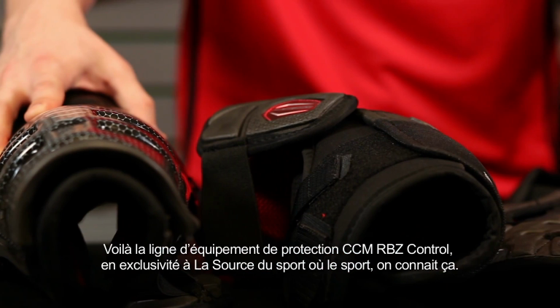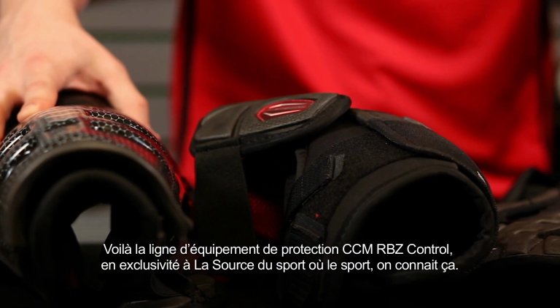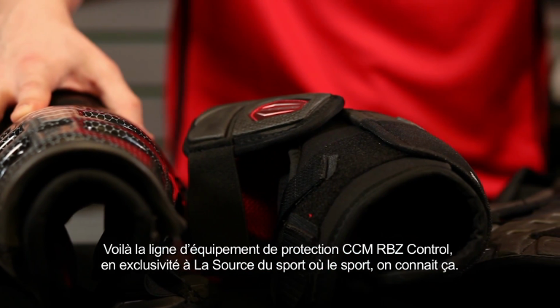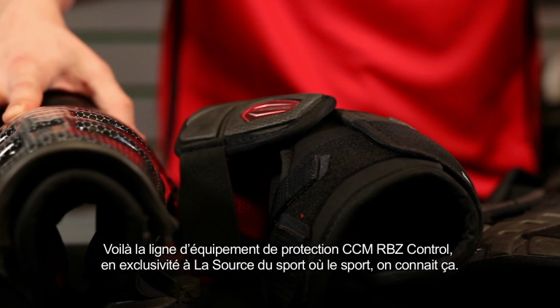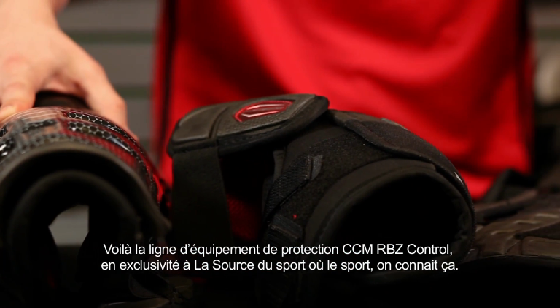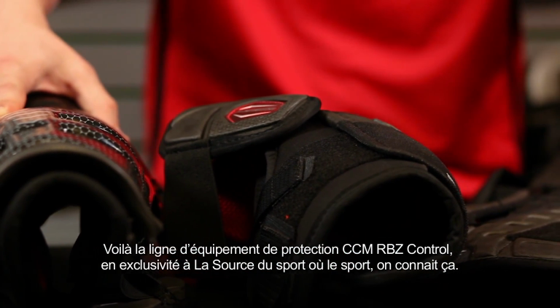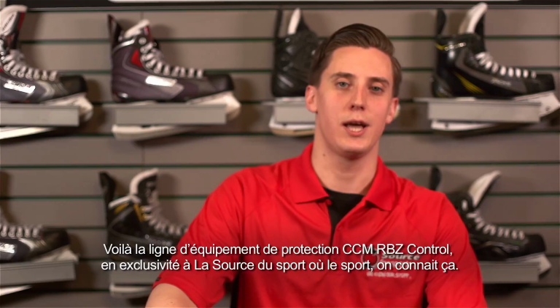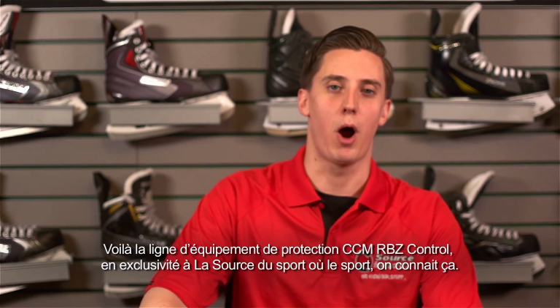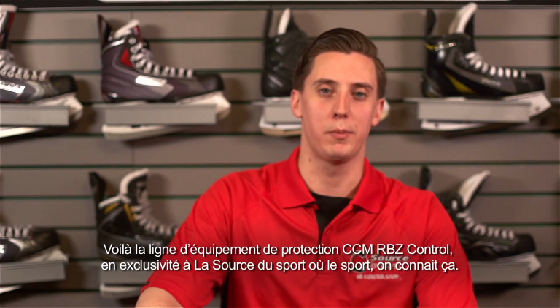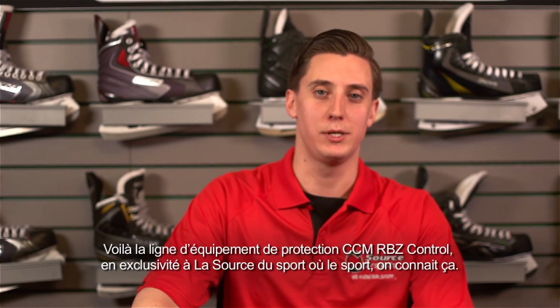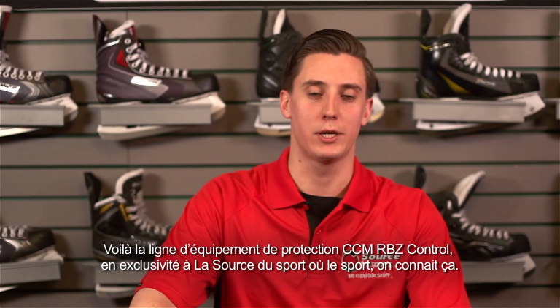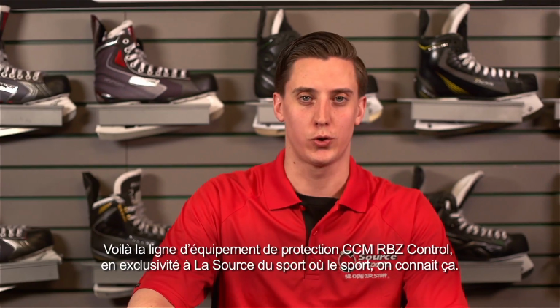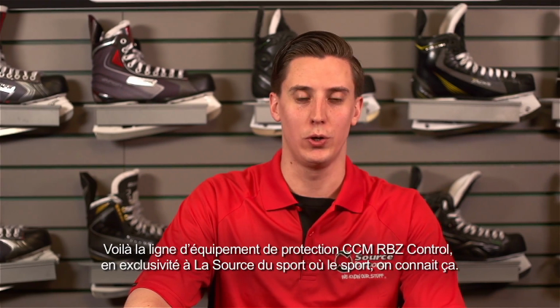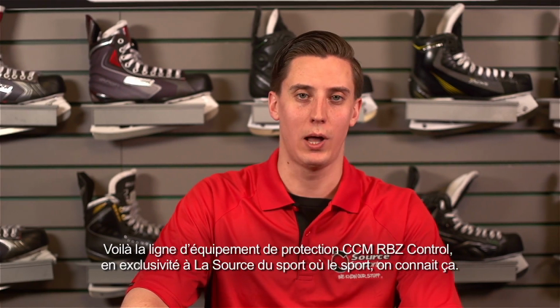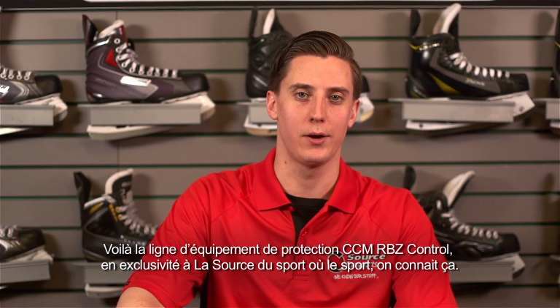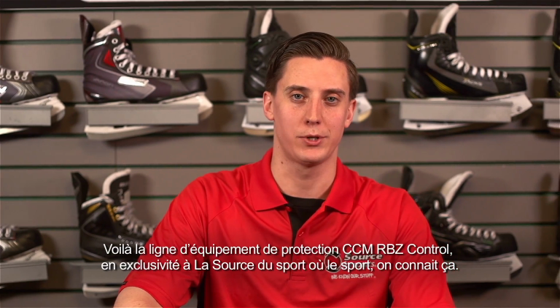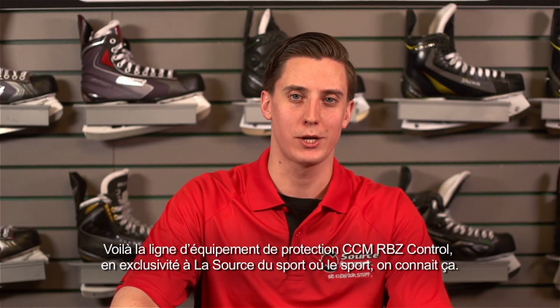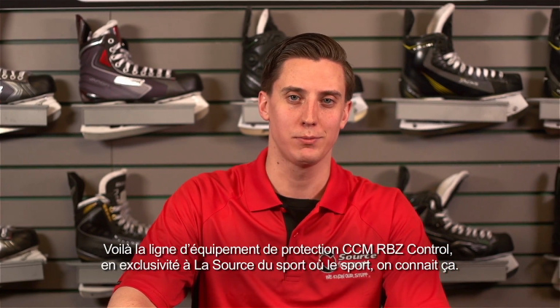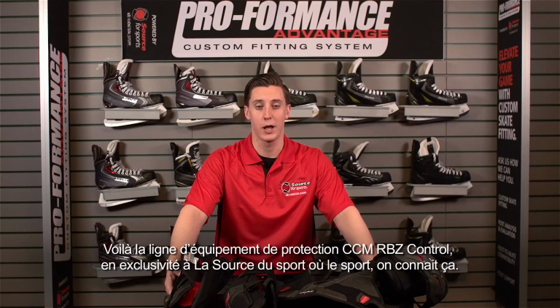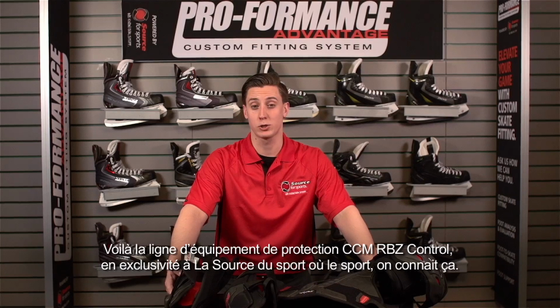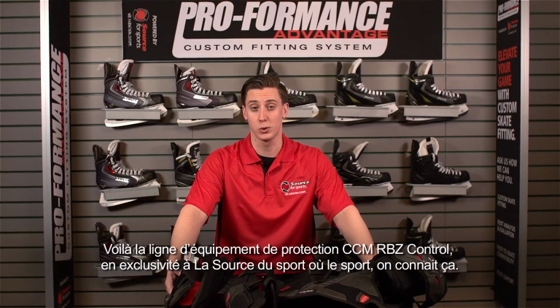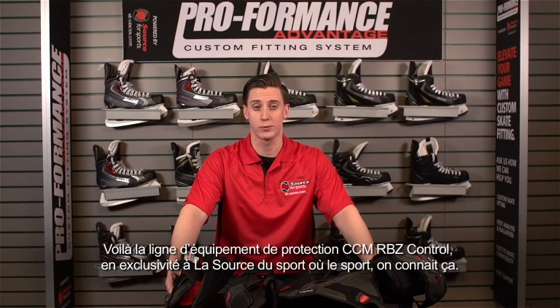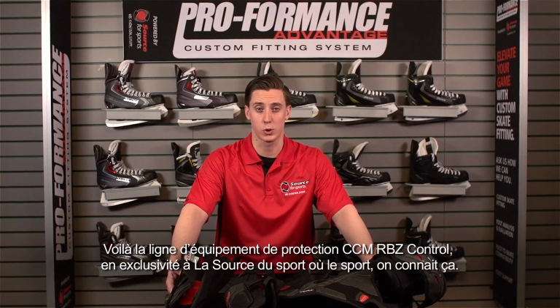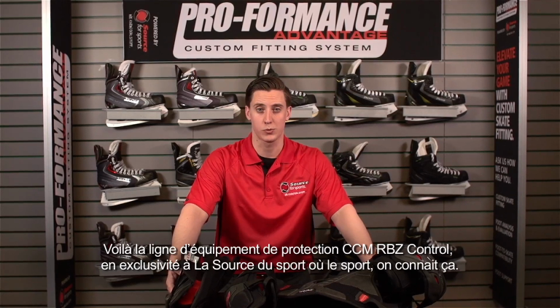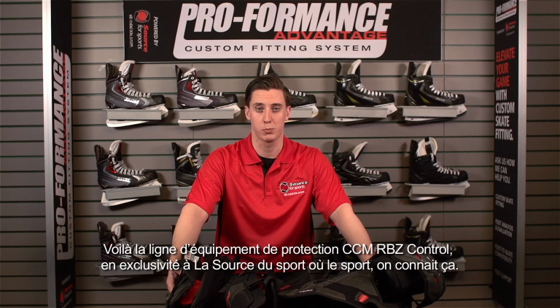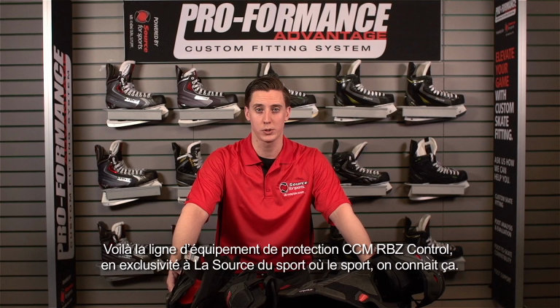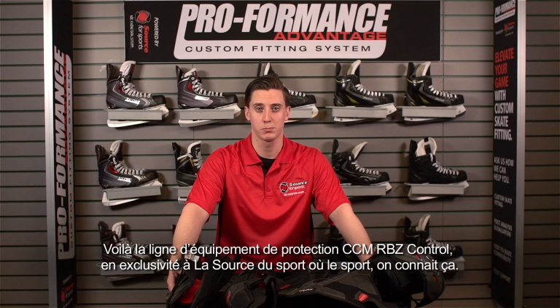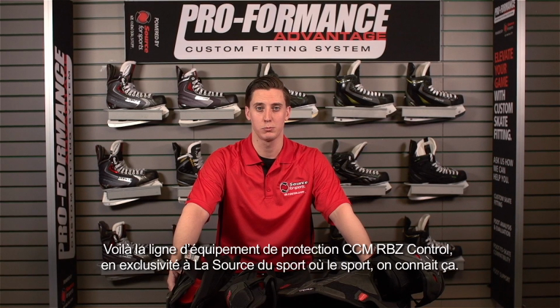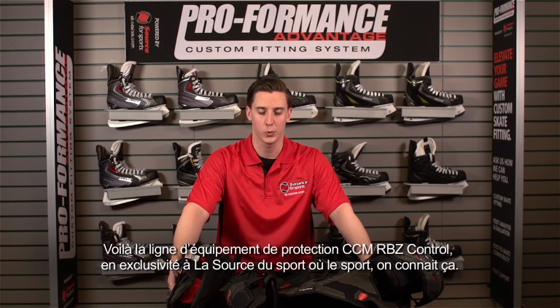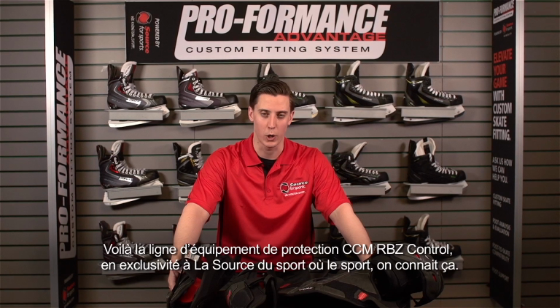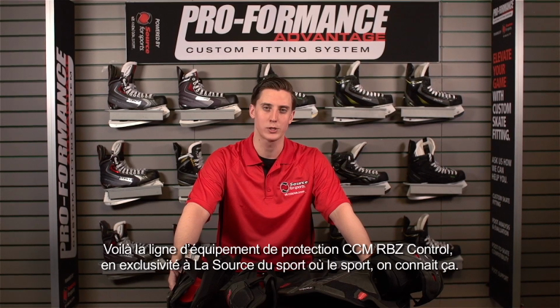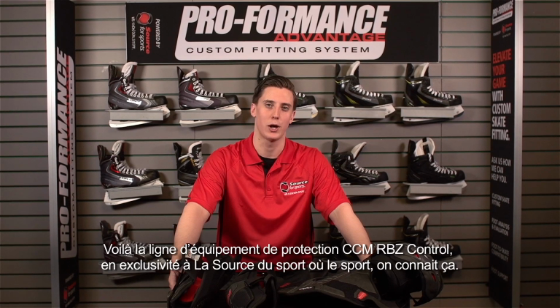This is the CCM RBZ Control line of protection, exclusive to Source4Sports, where we know our stuff.